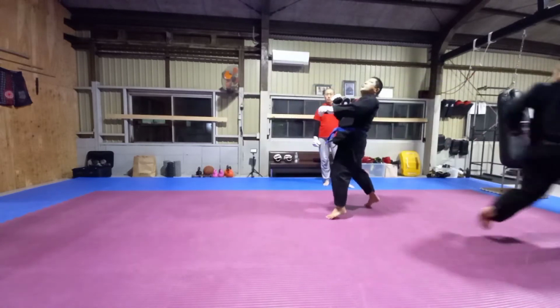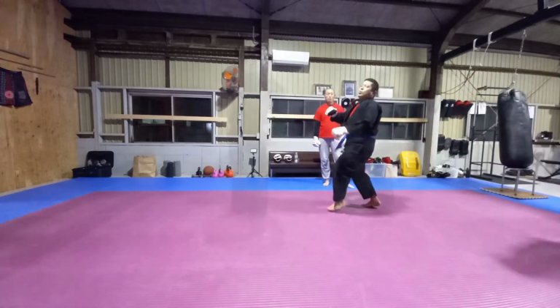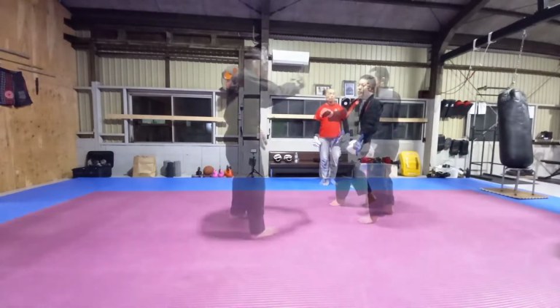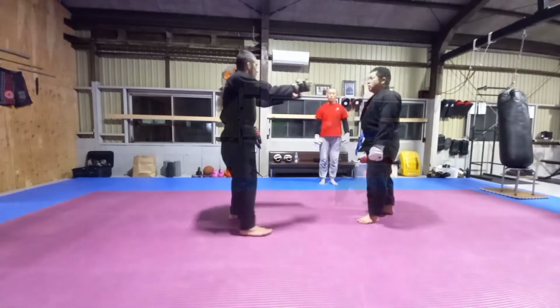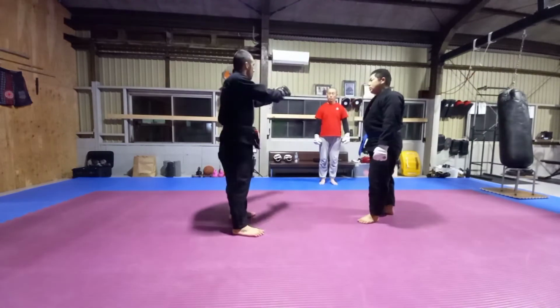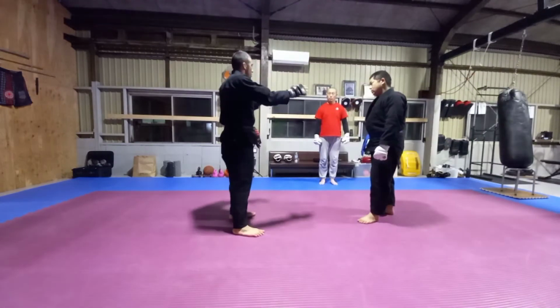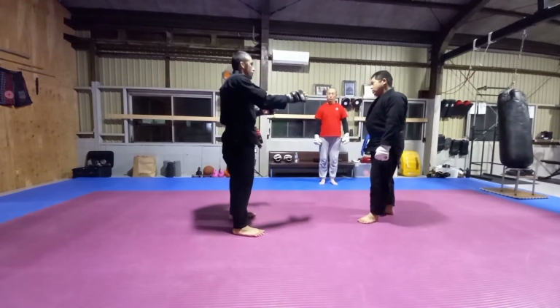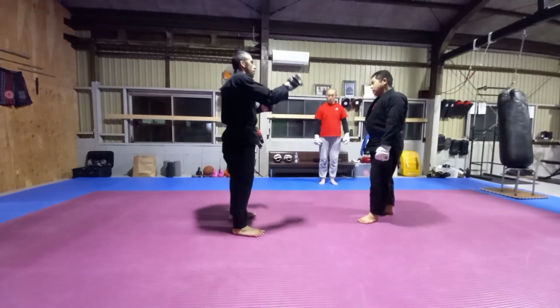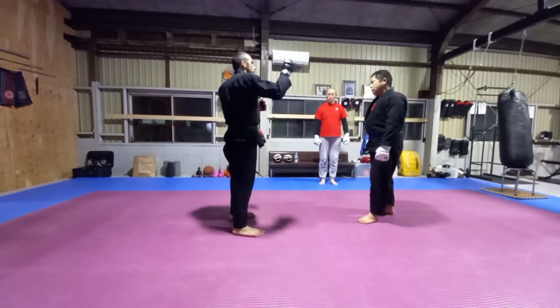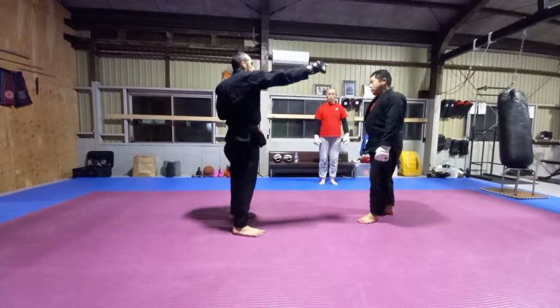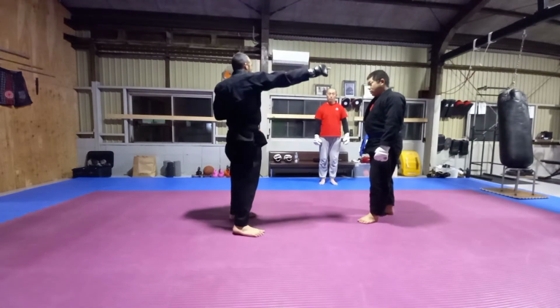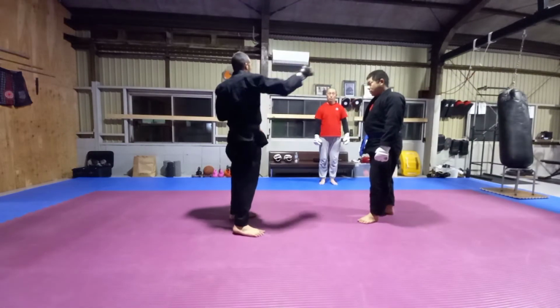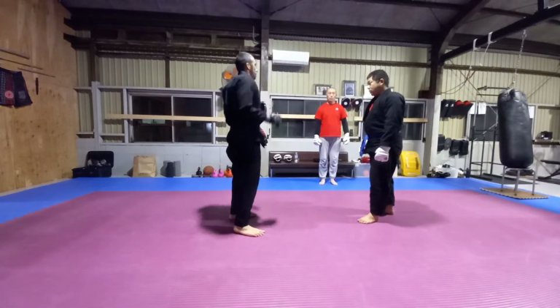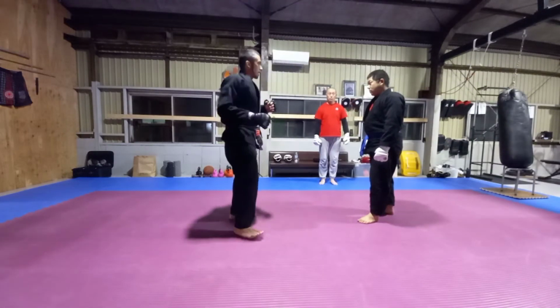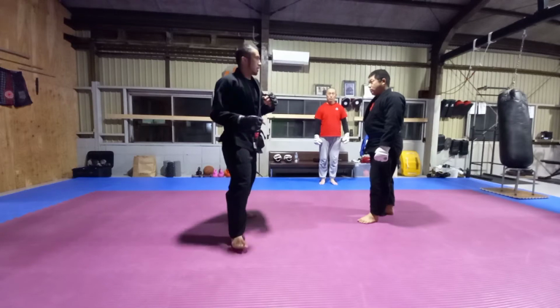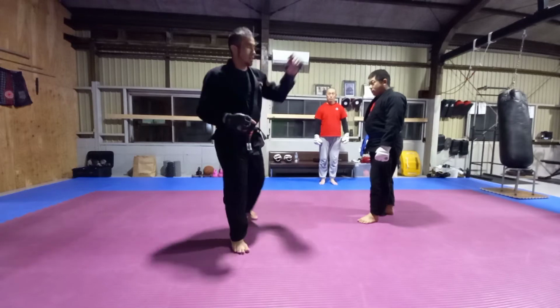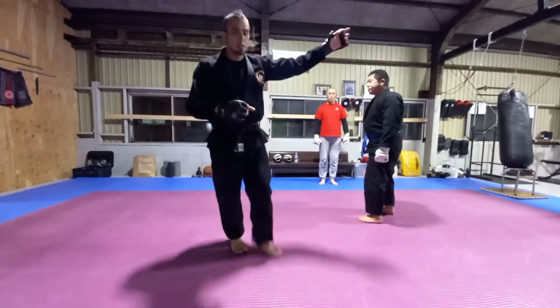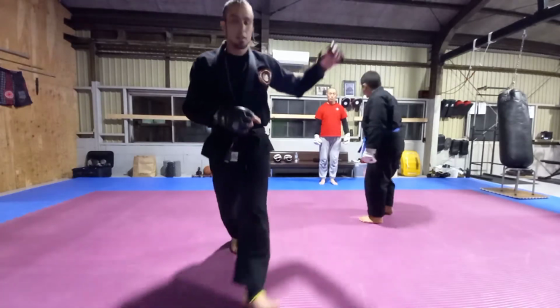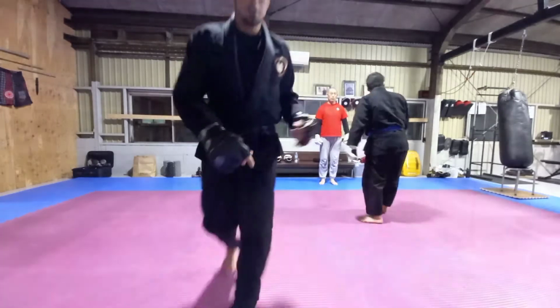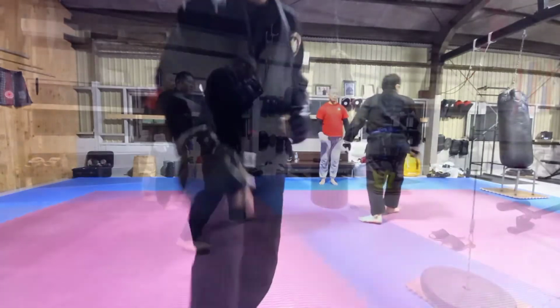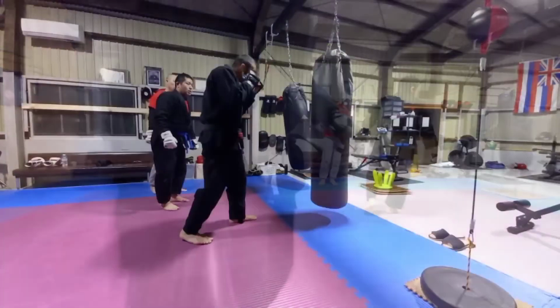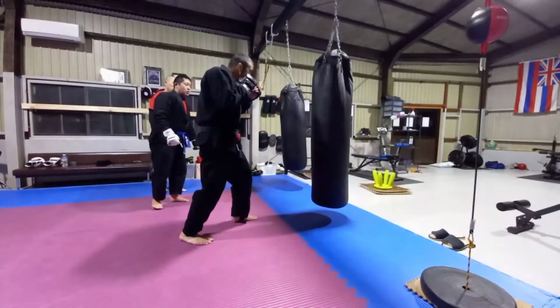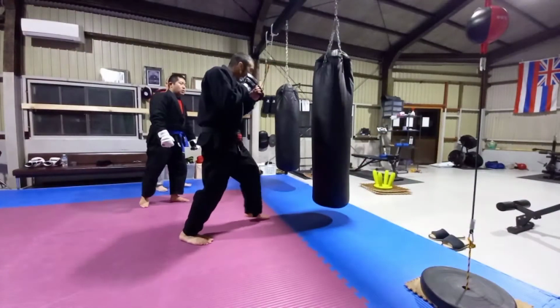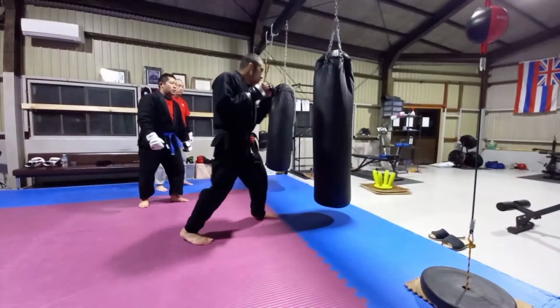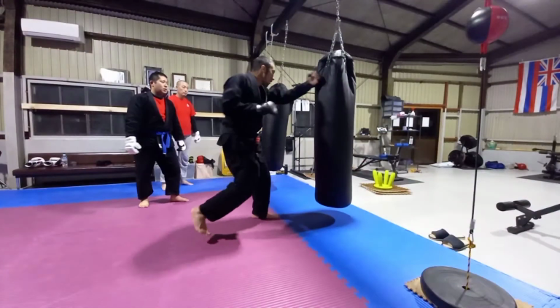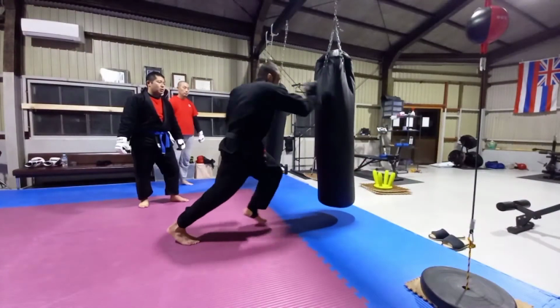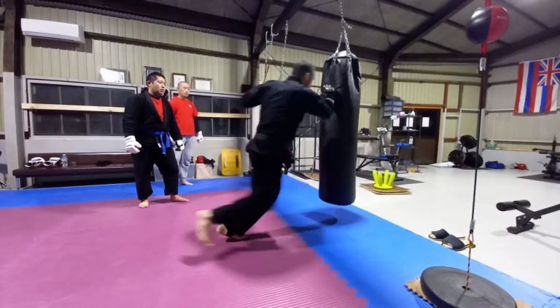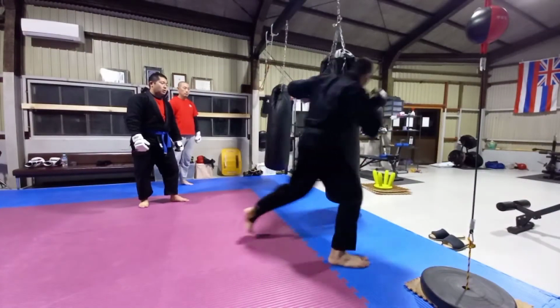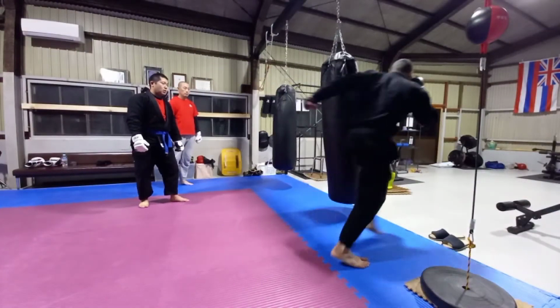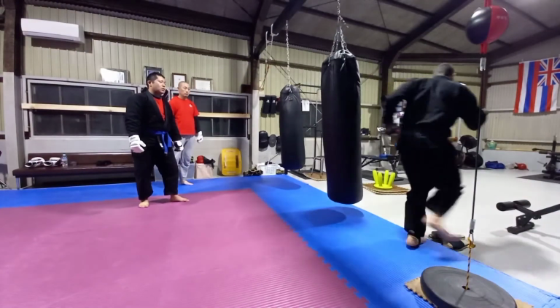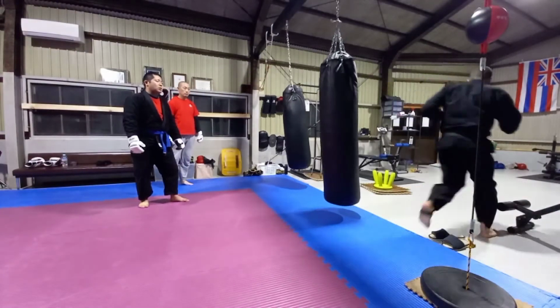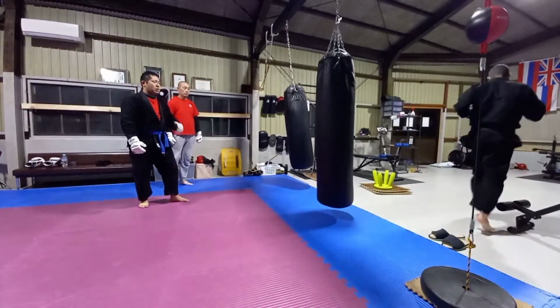Before we do this with each other, let's practice on the bag. Backfist is good, and then go right past the bag.